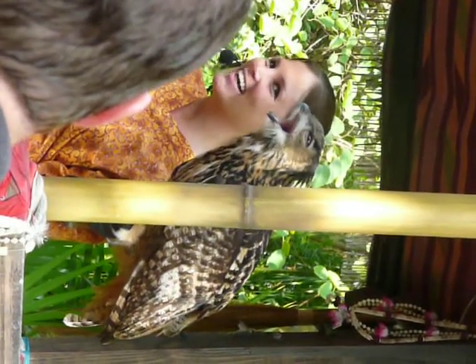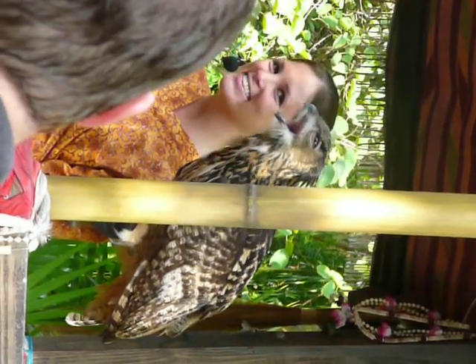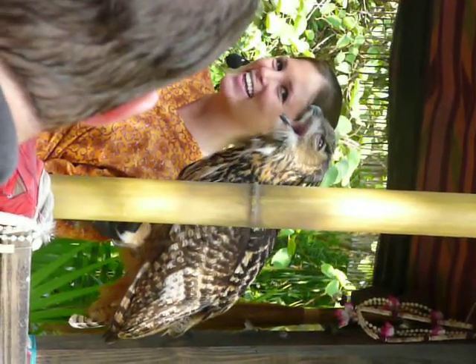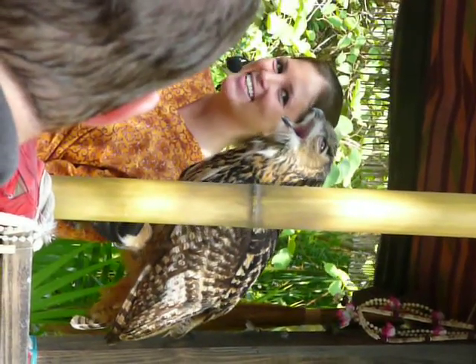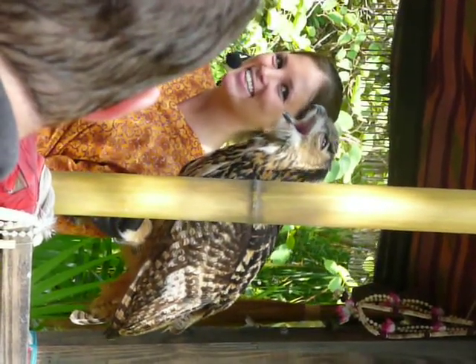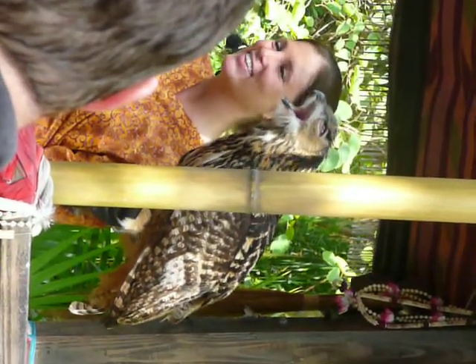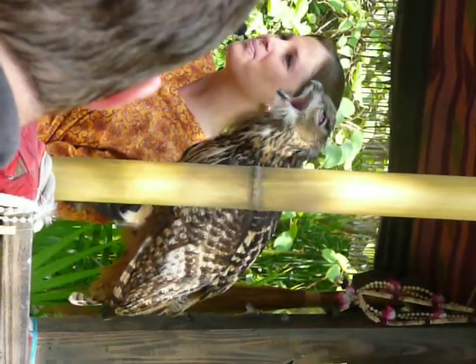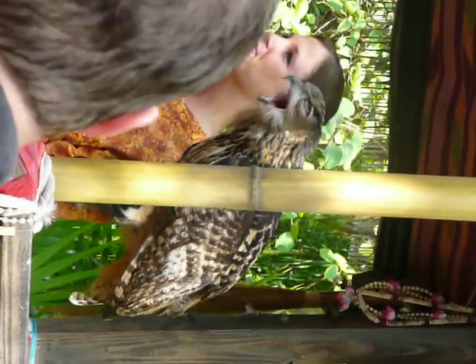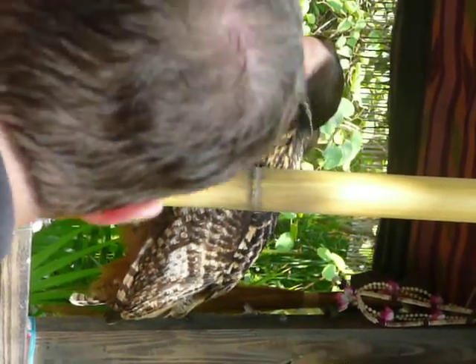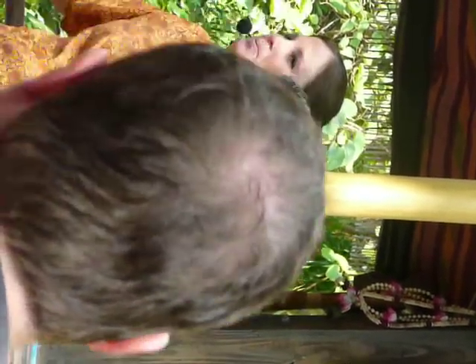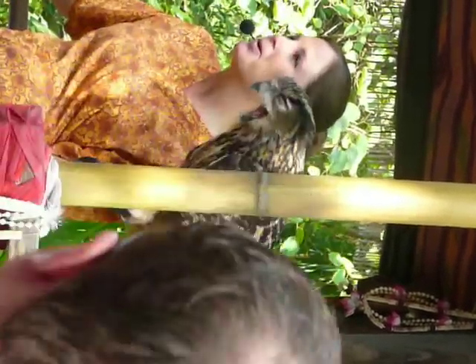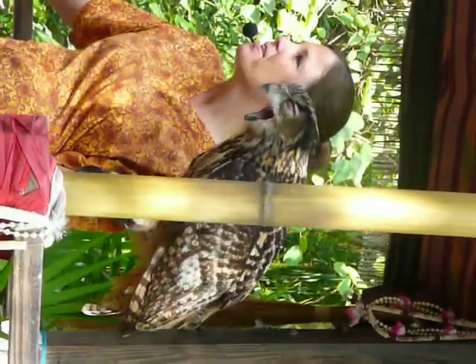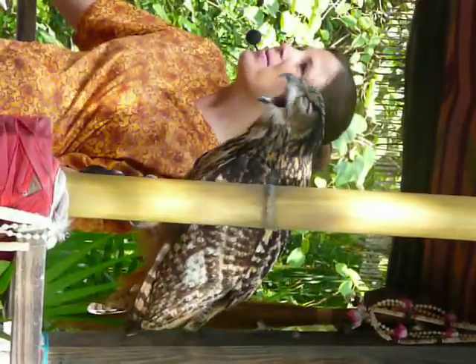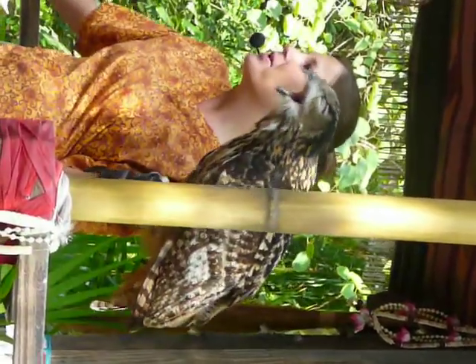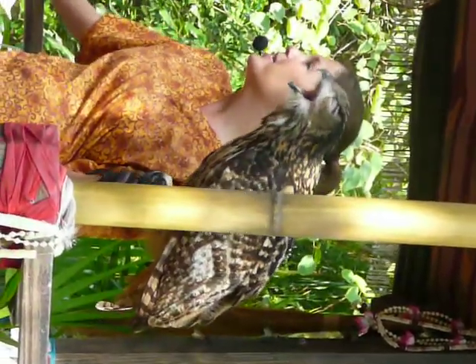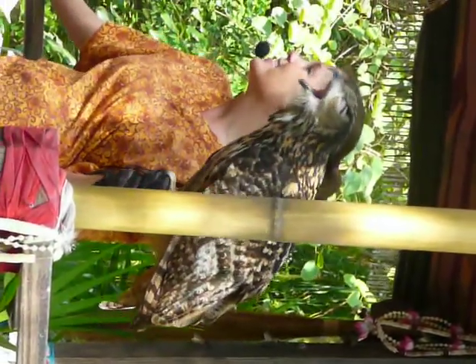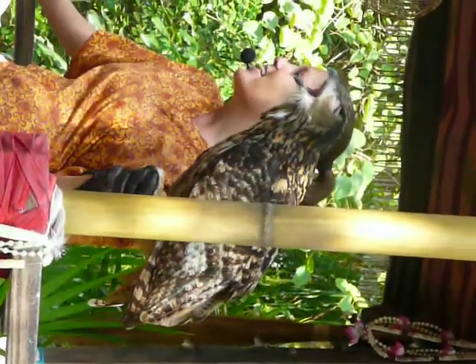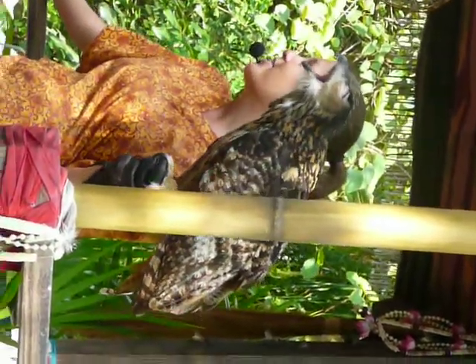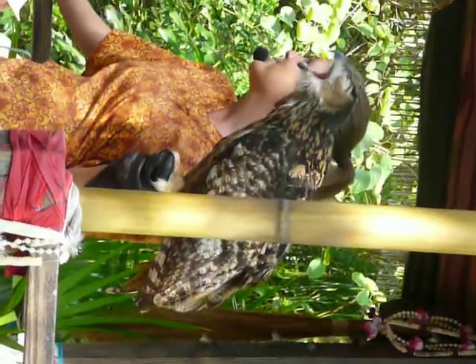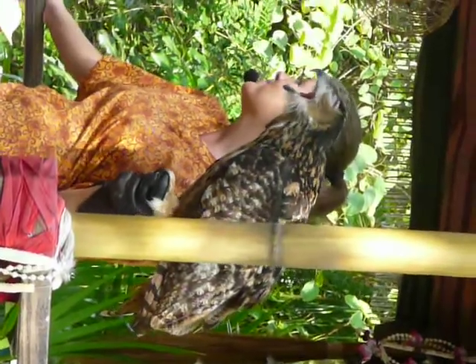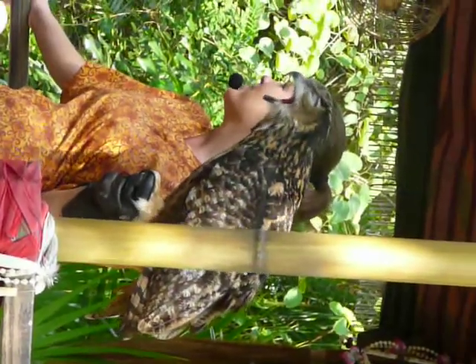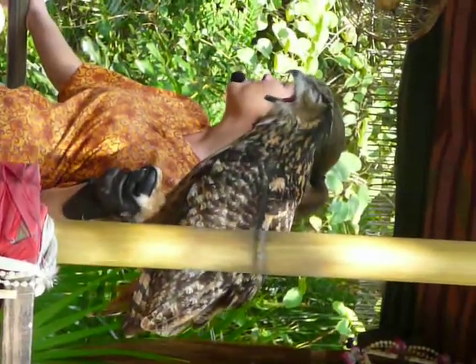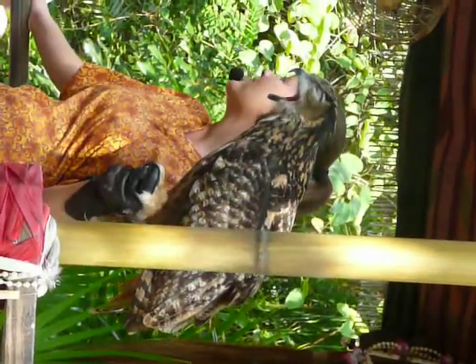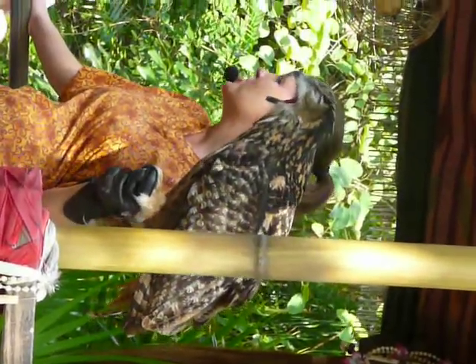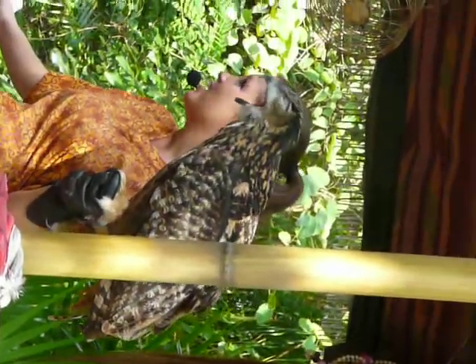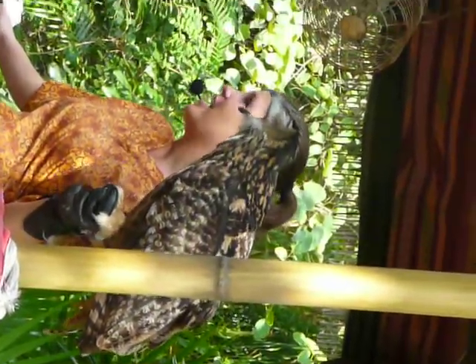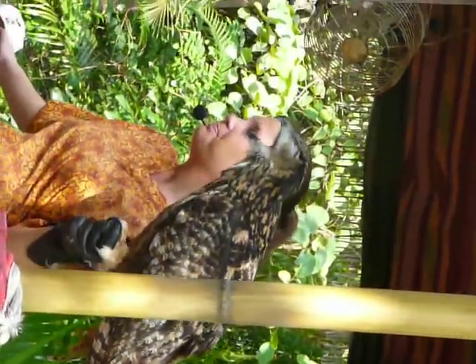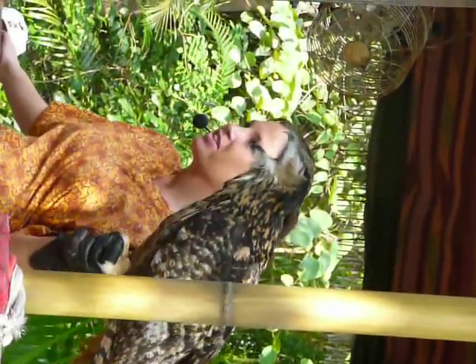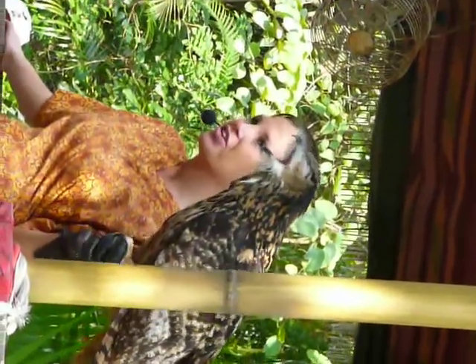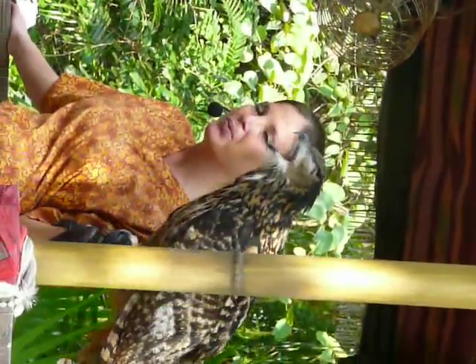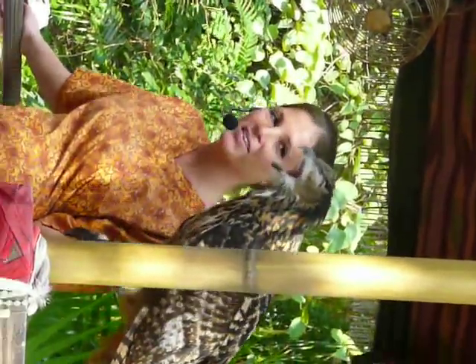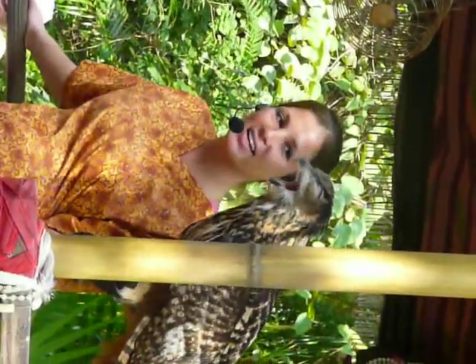You guys are lied to. Don't be so gullible. Mother bird is not going to smell you because she cannot. It's an old wives' tale.